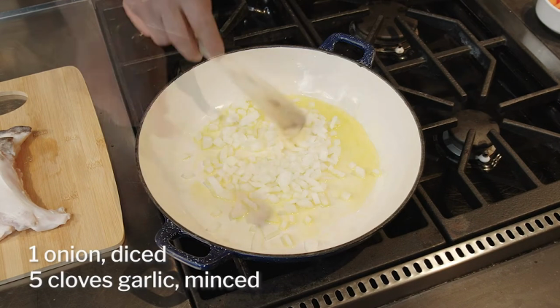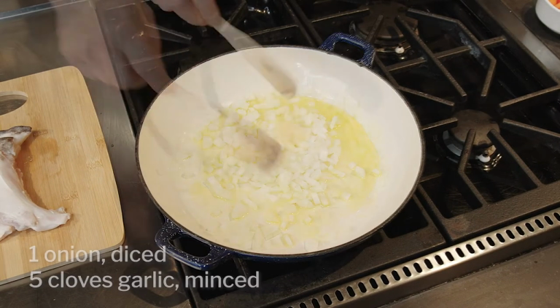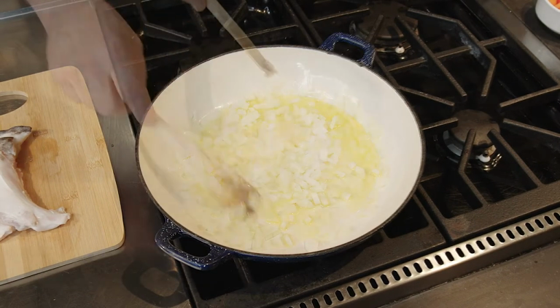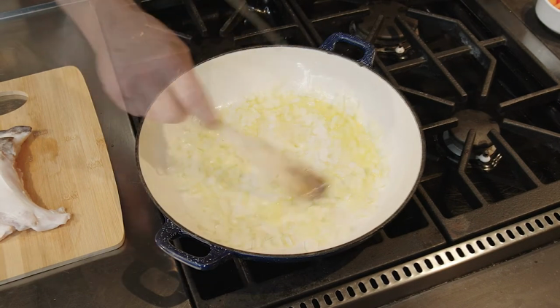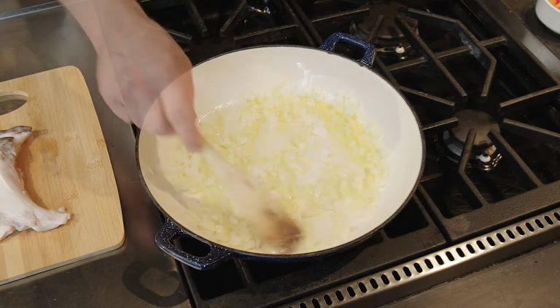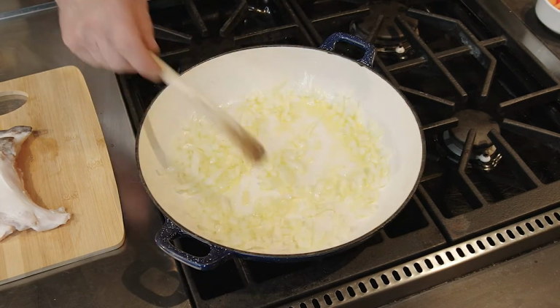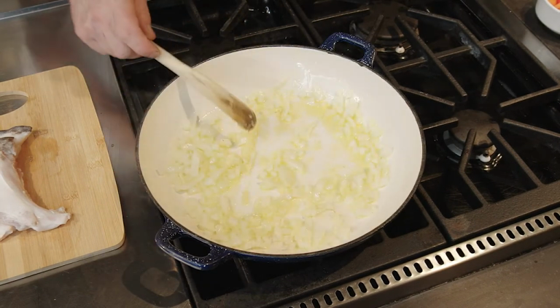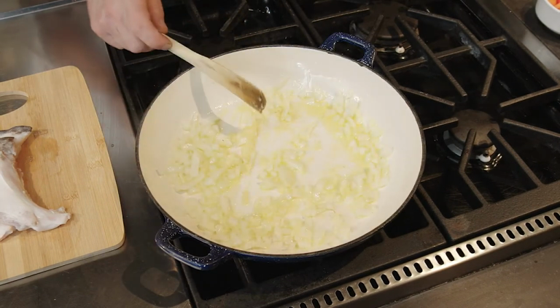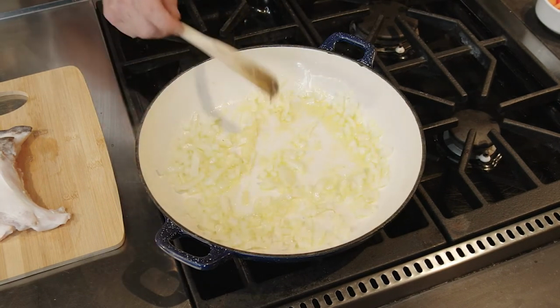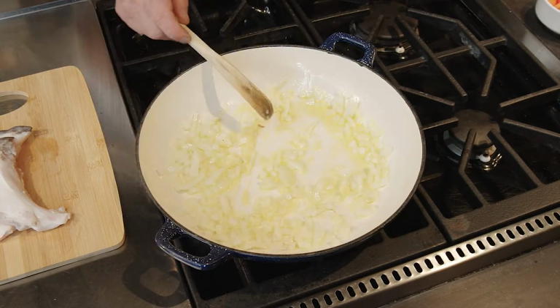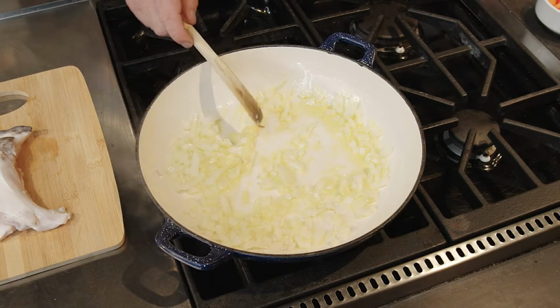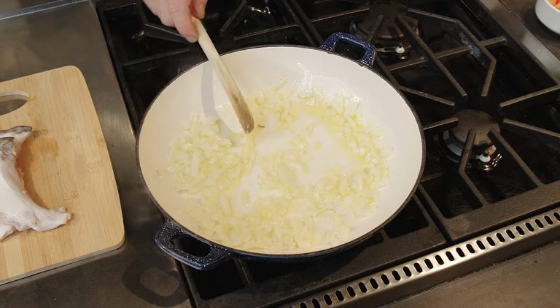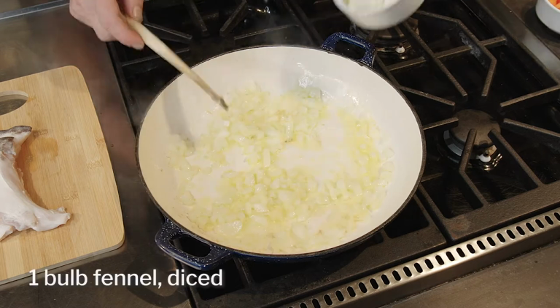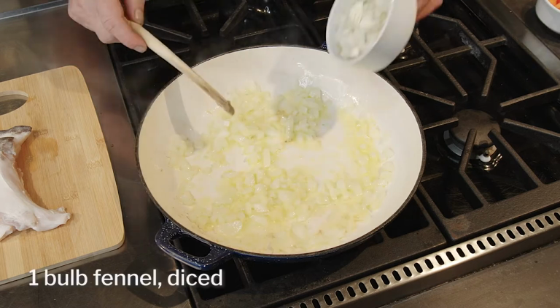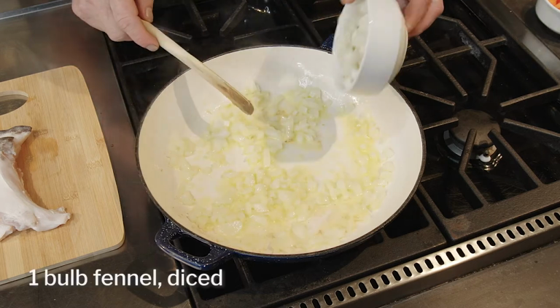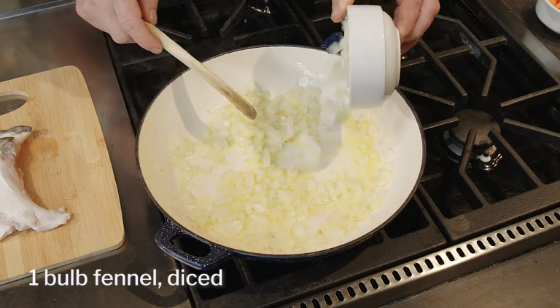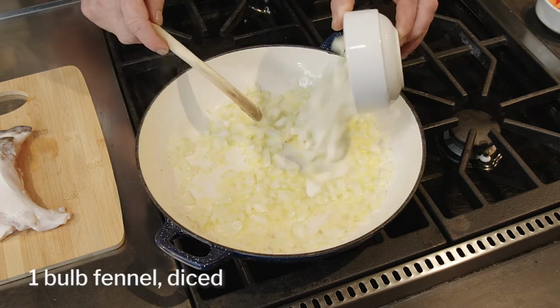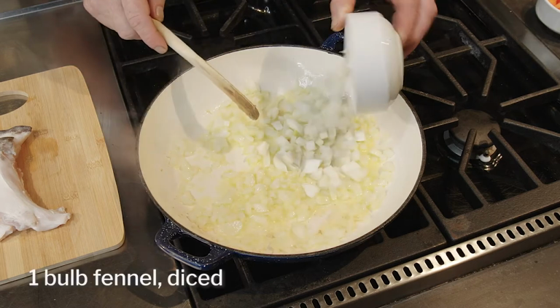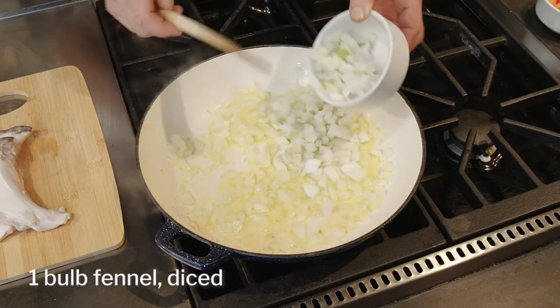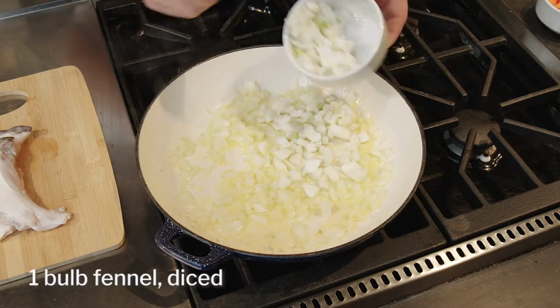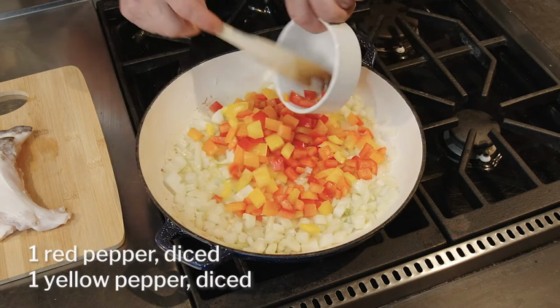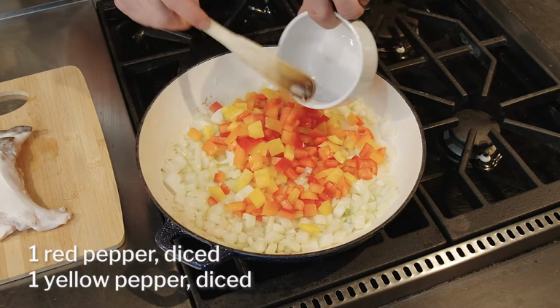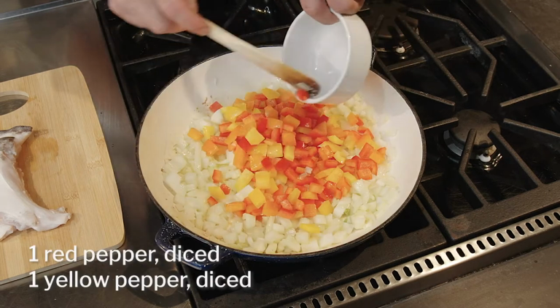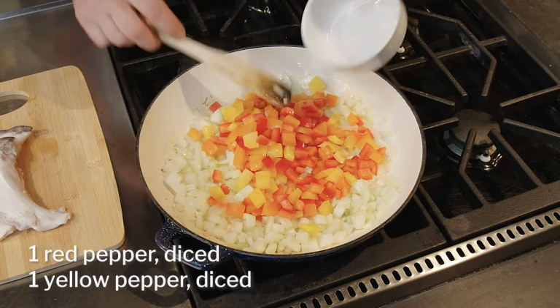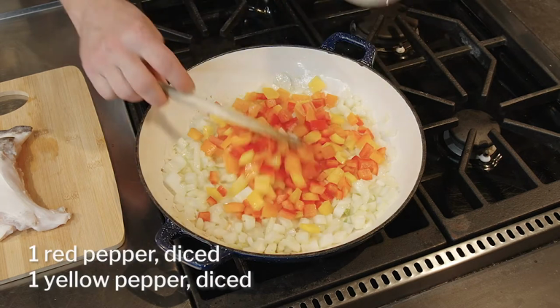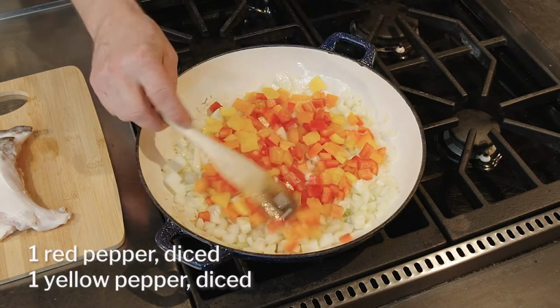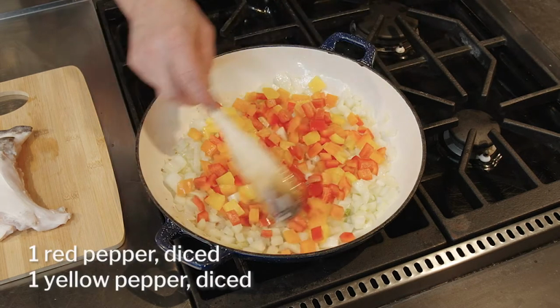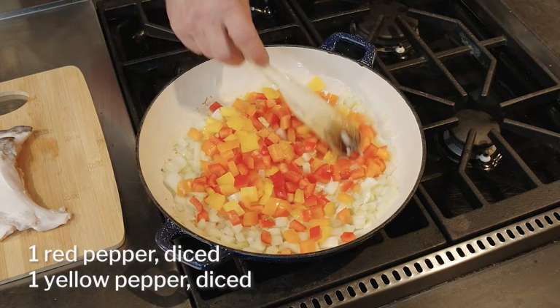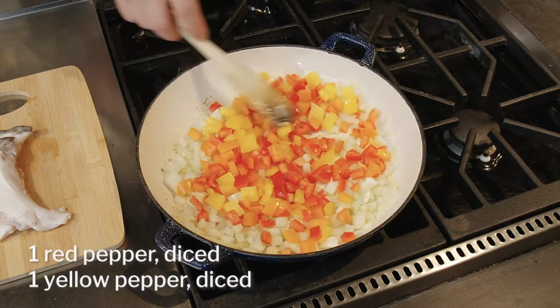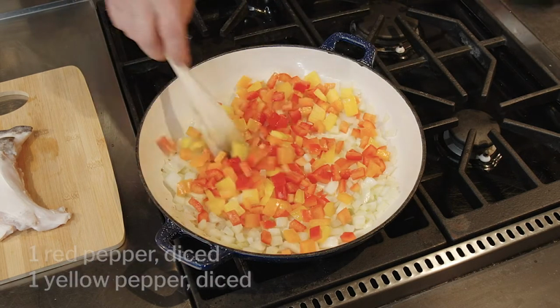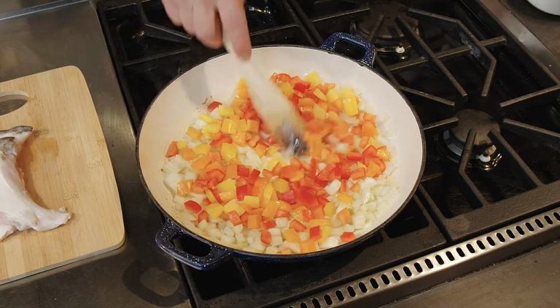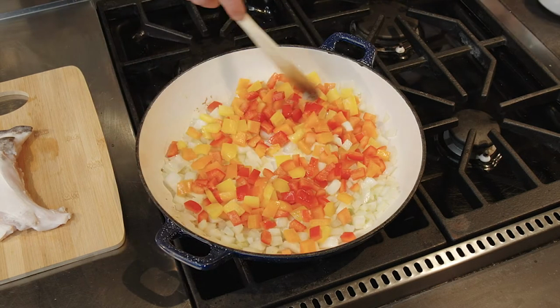Cook until the onions are soft and fragrant. Add the diced fennel and peppers, and sauté for one minute.